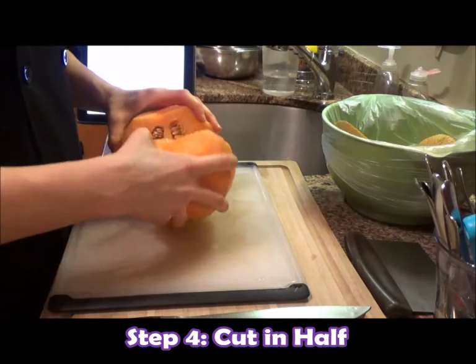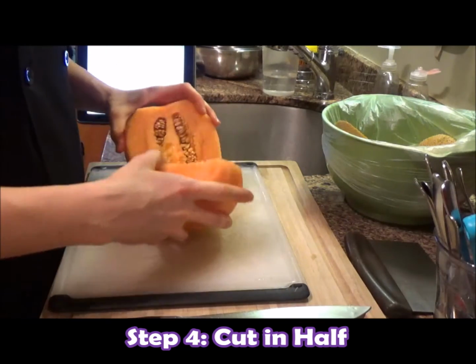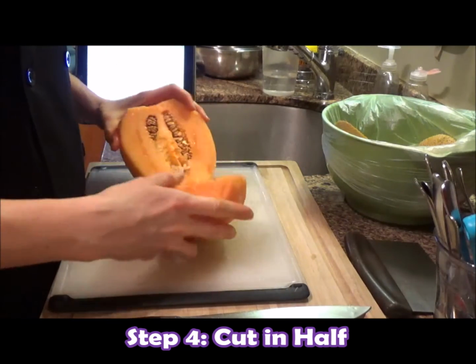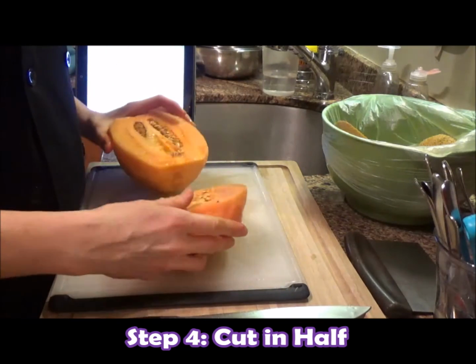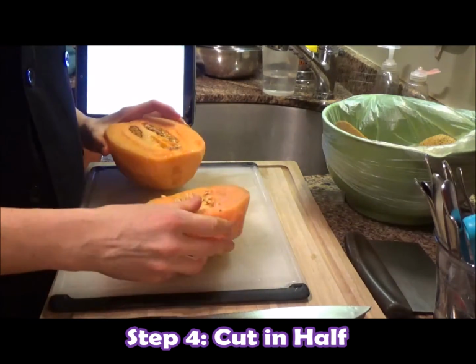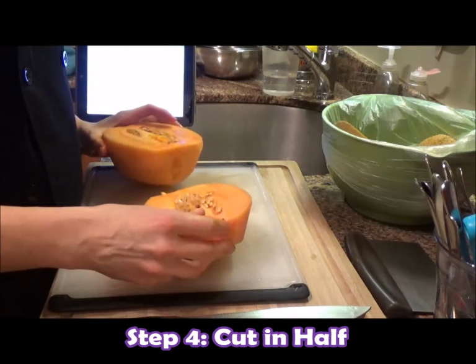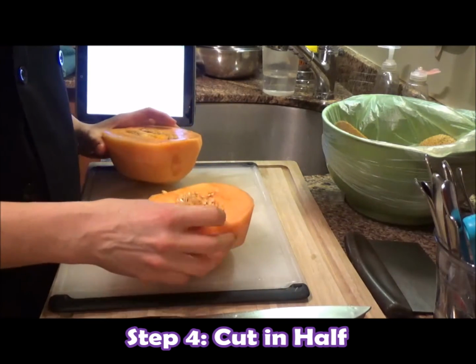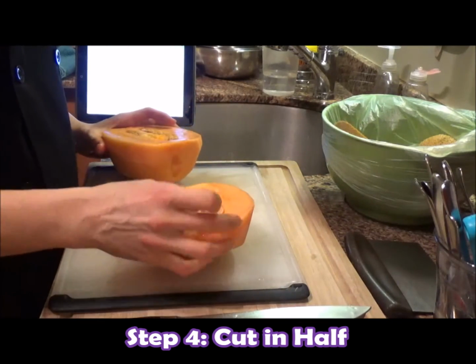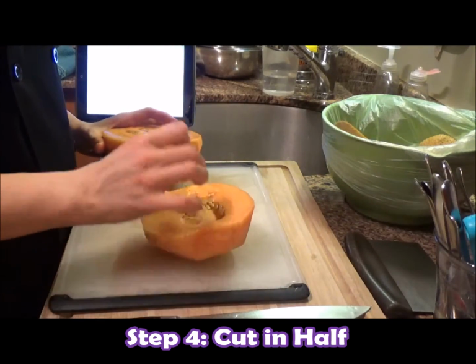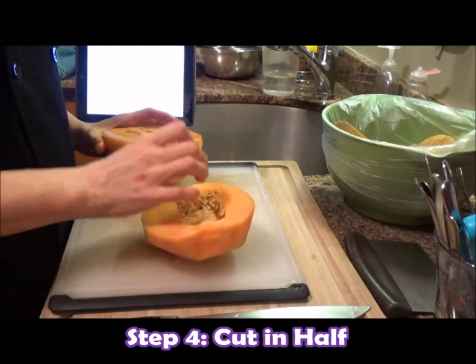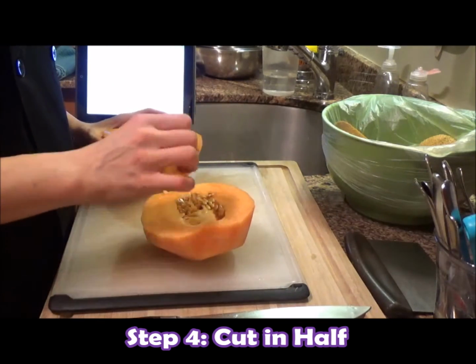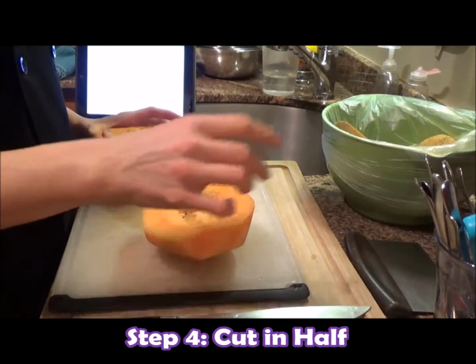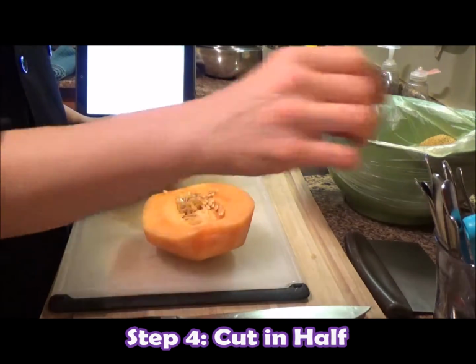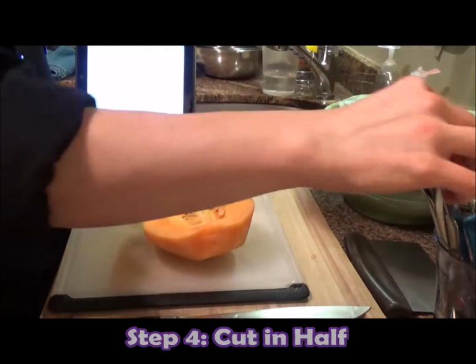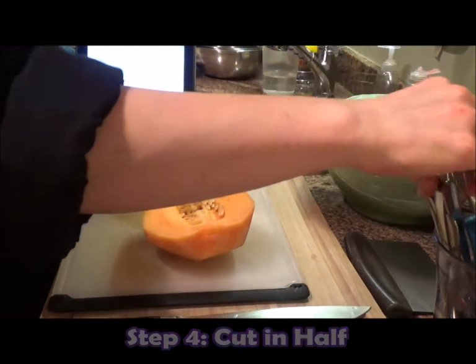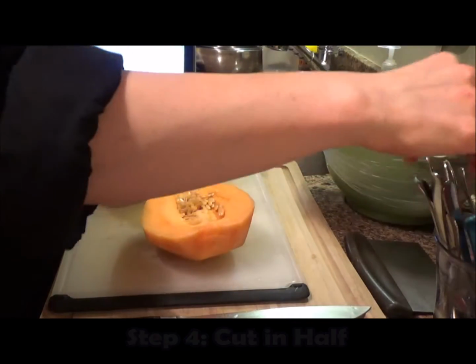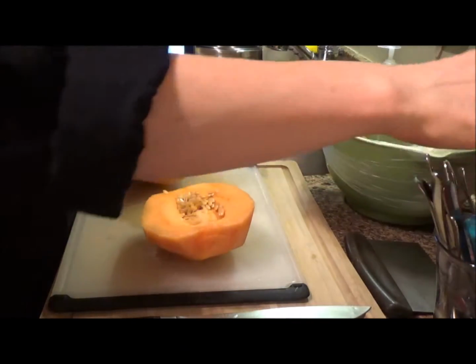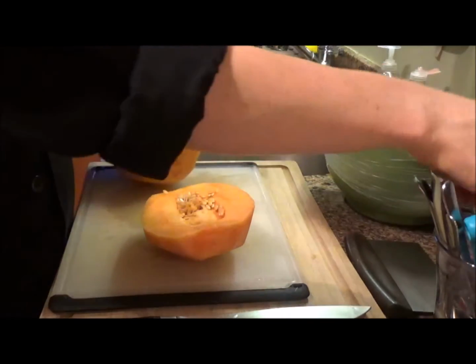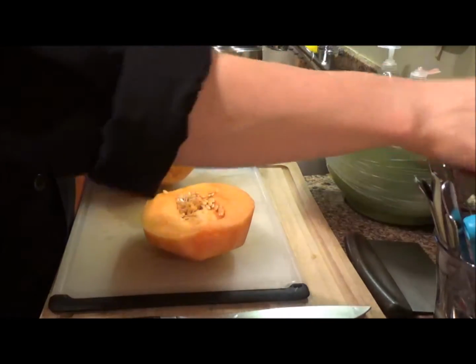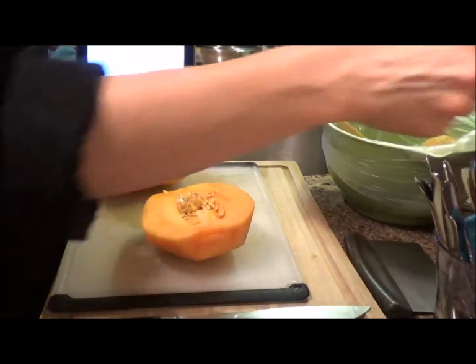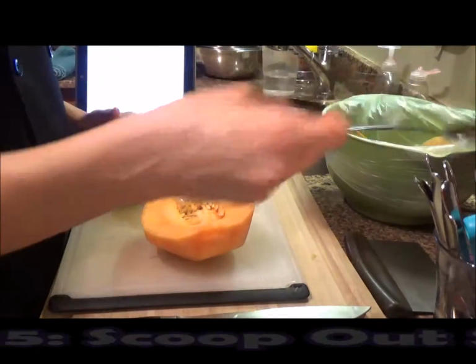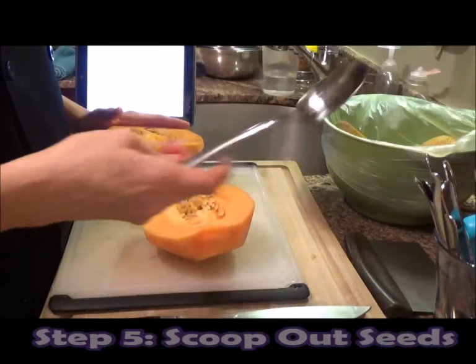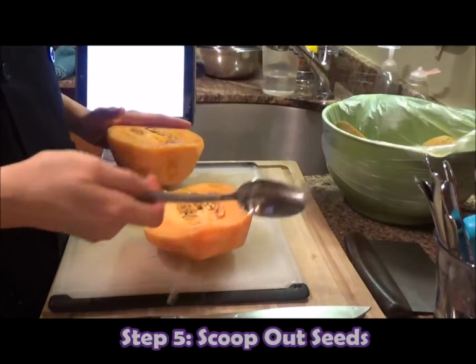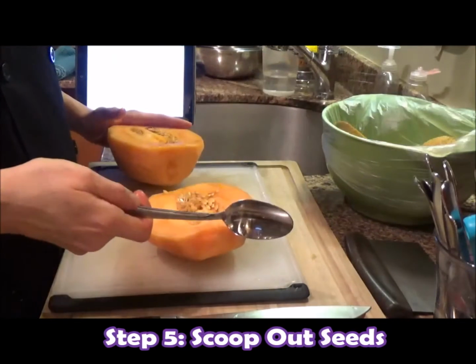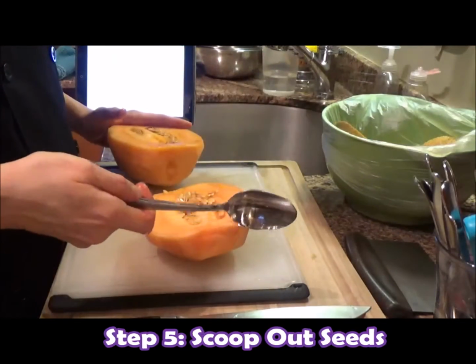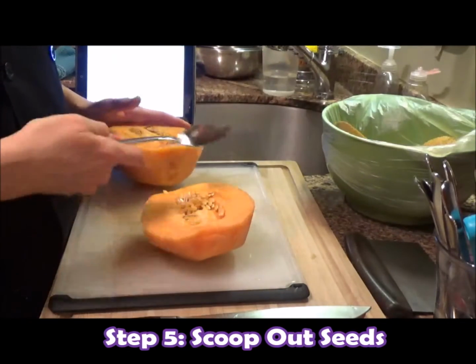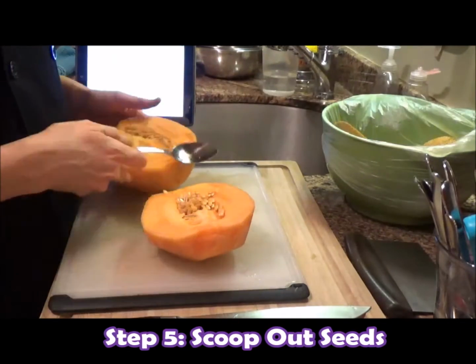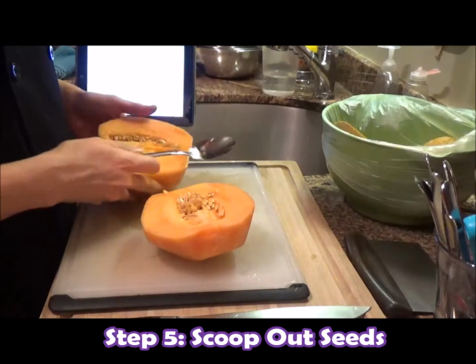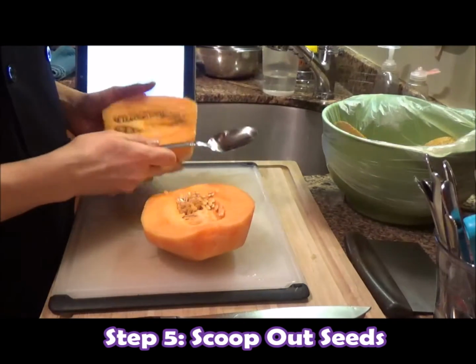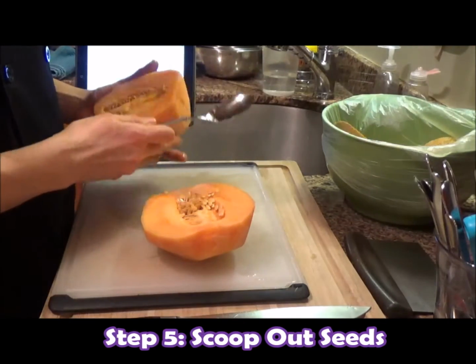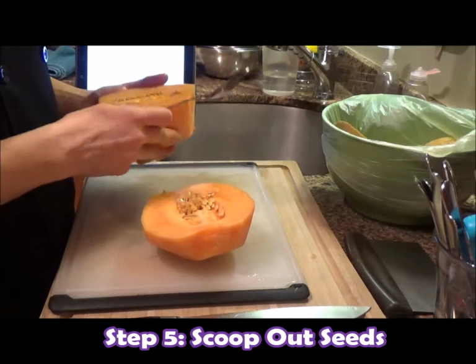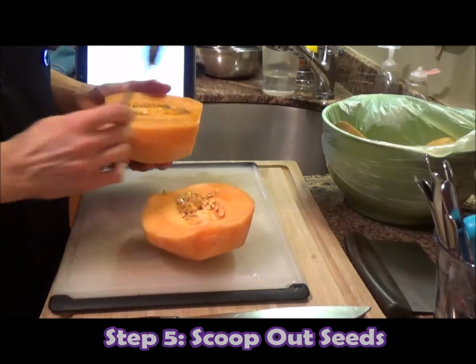Split them open gently, grab a large spoon, and scoop out the seeds.